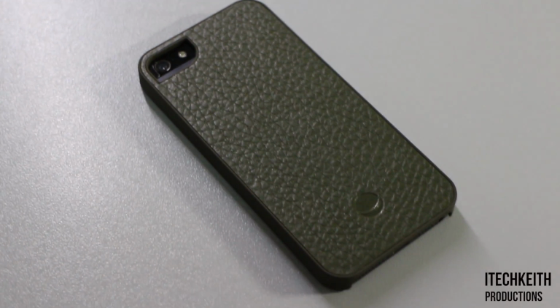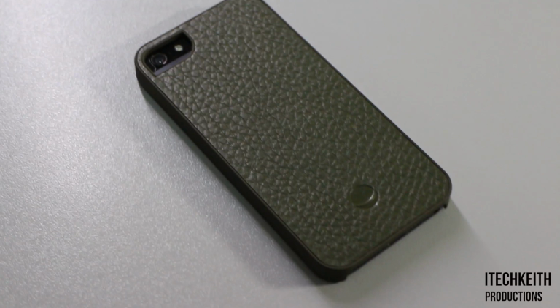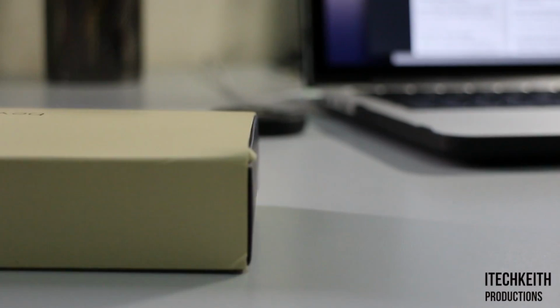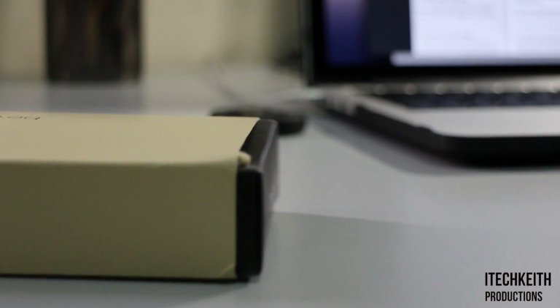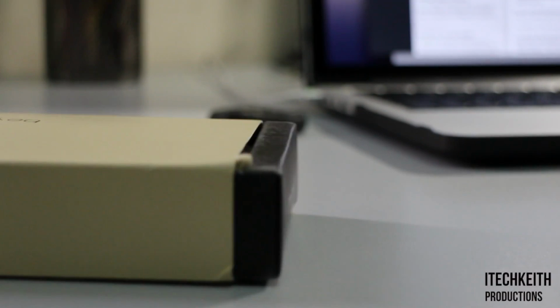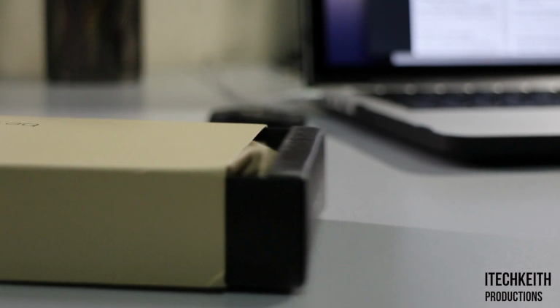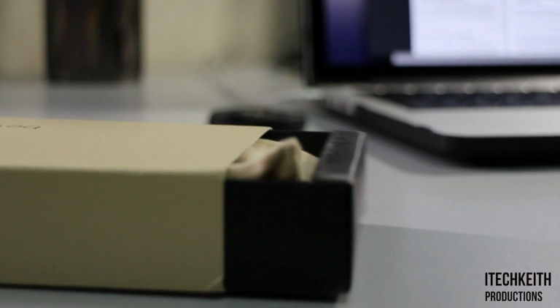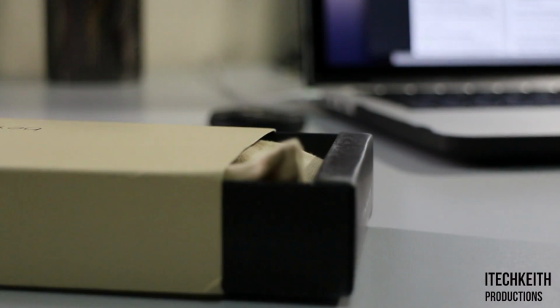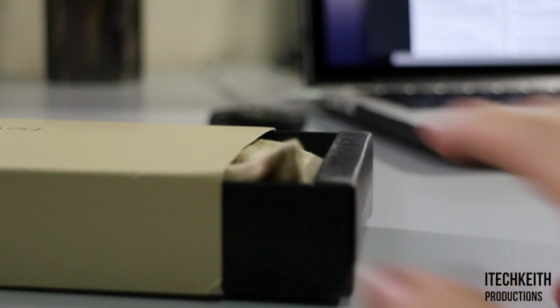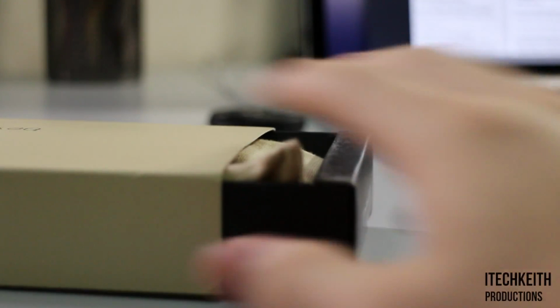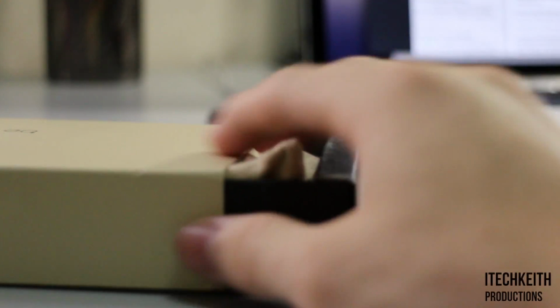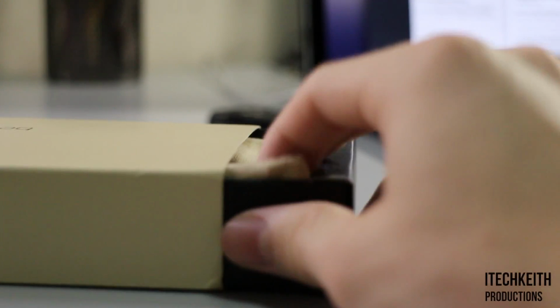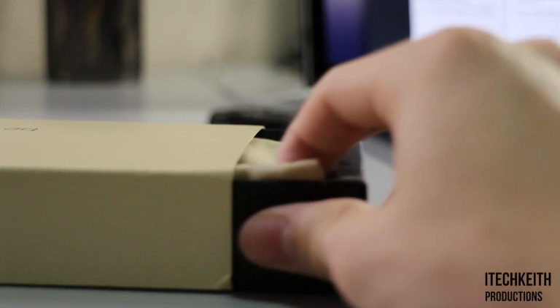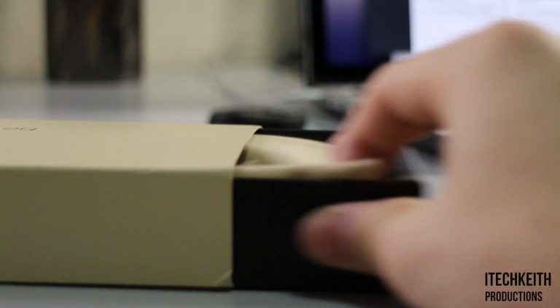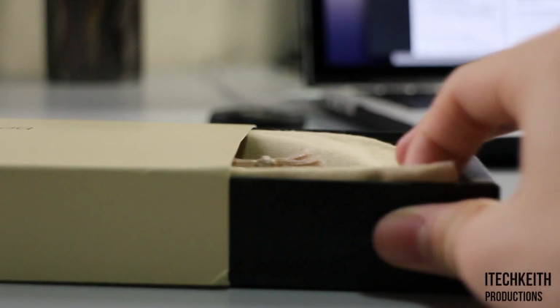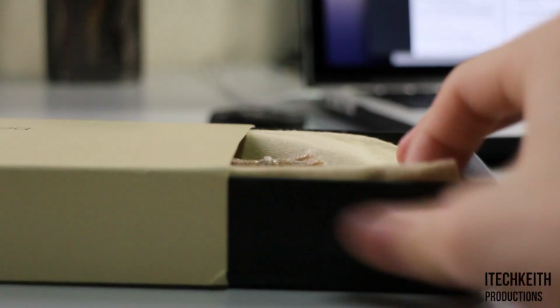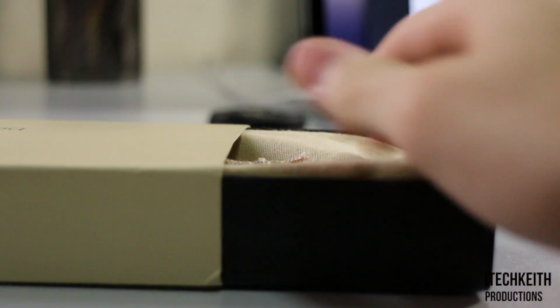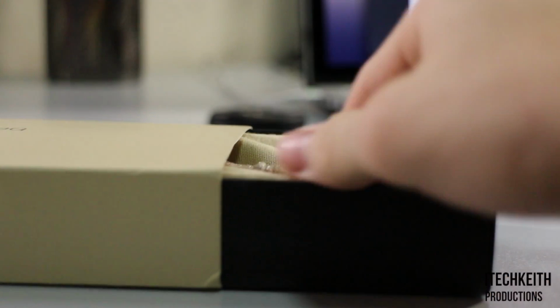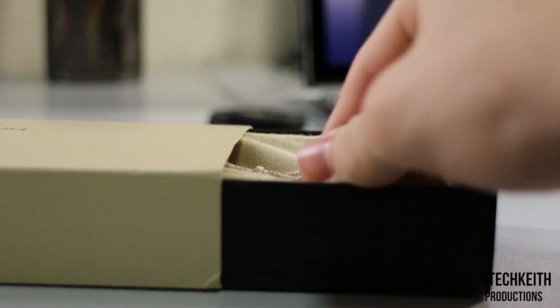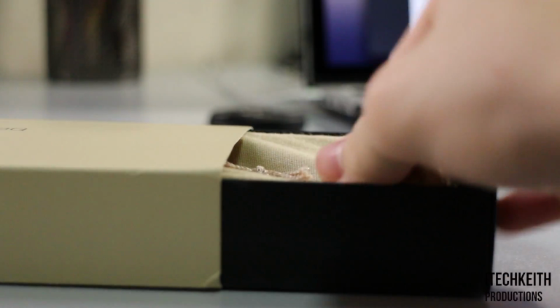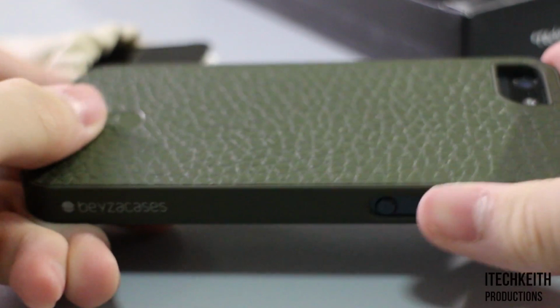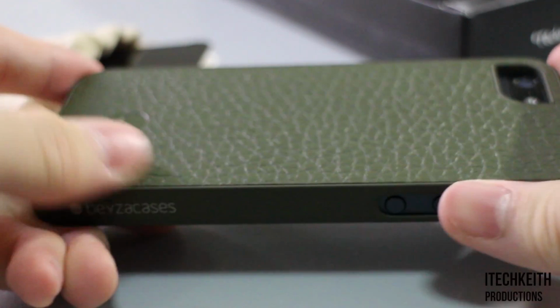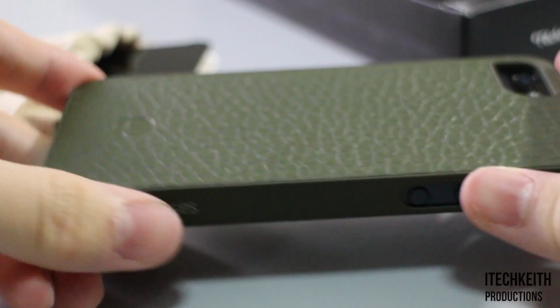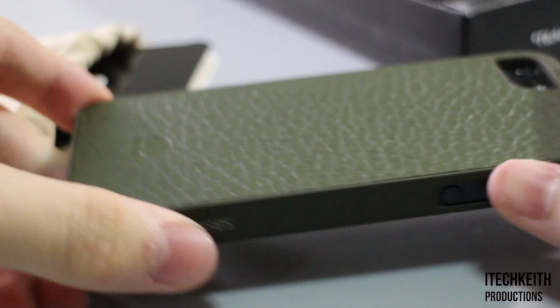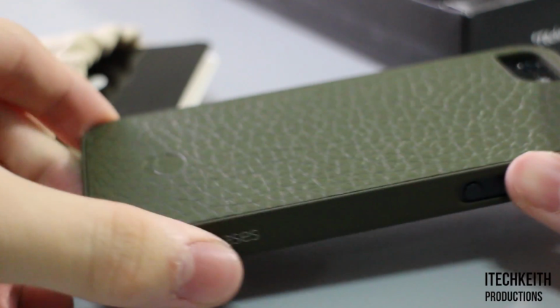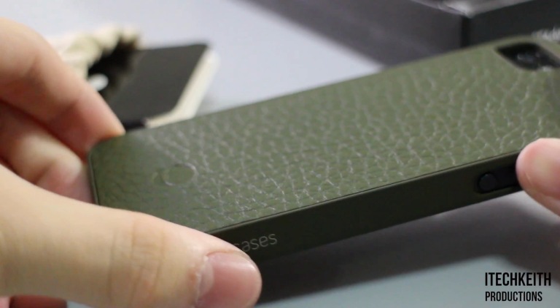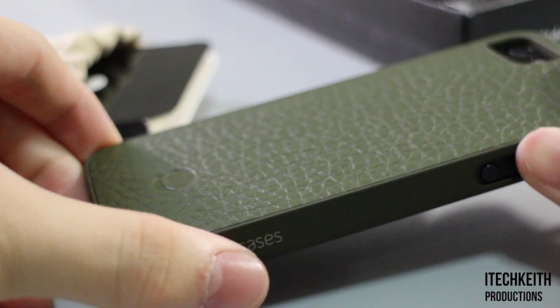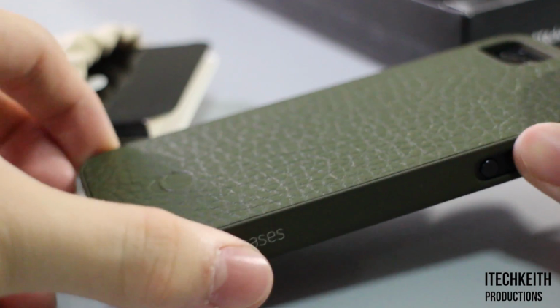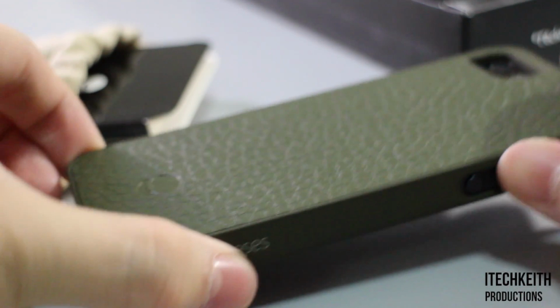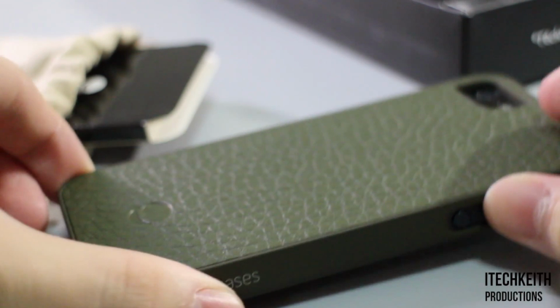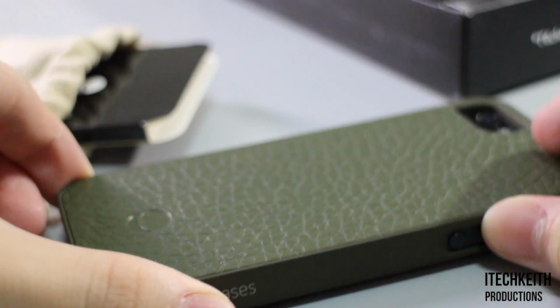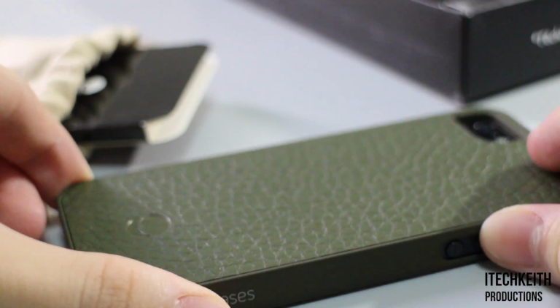As soon as I opened the case from the box, it smelled and felt like genuine leather.